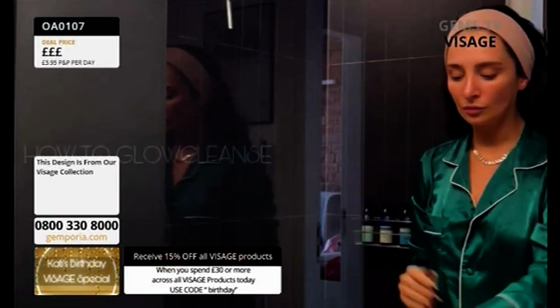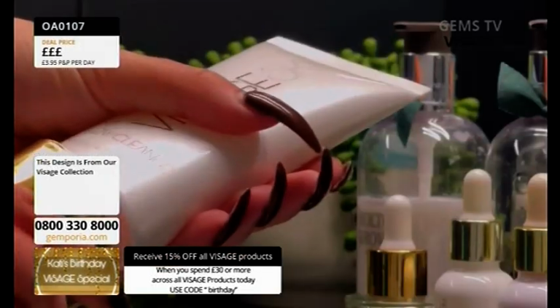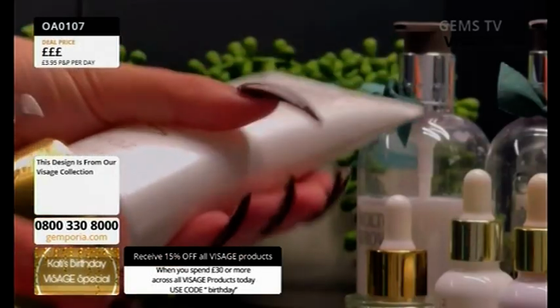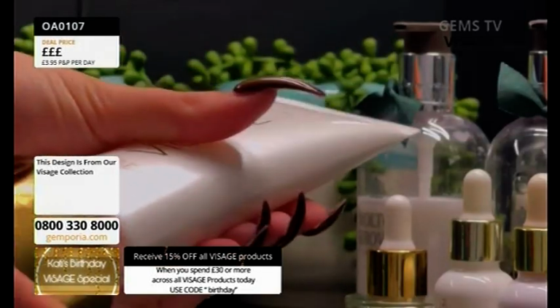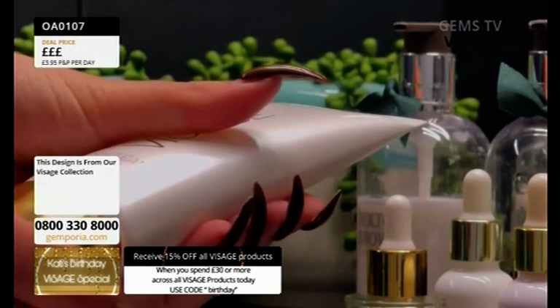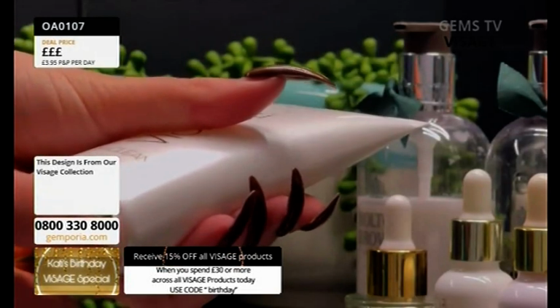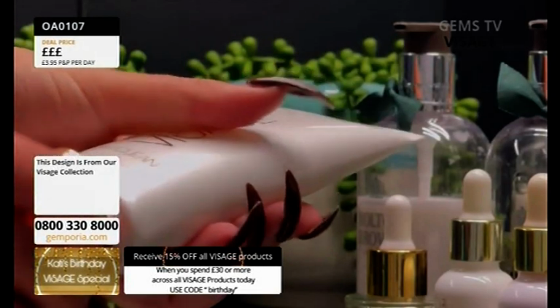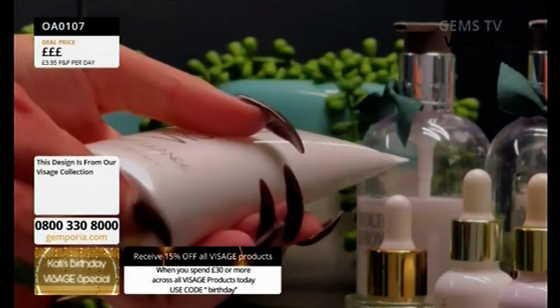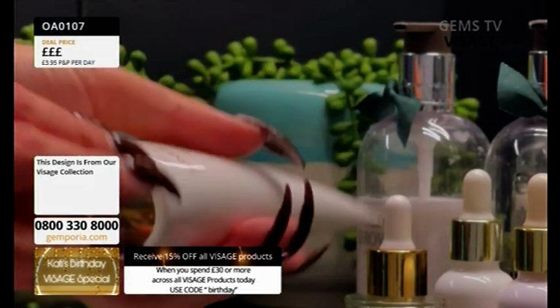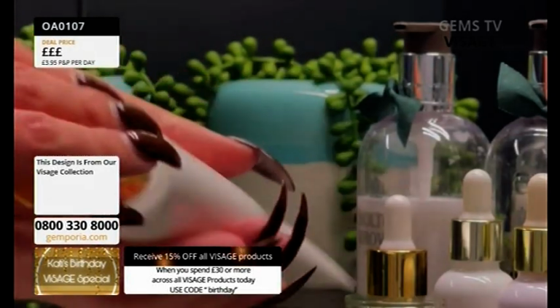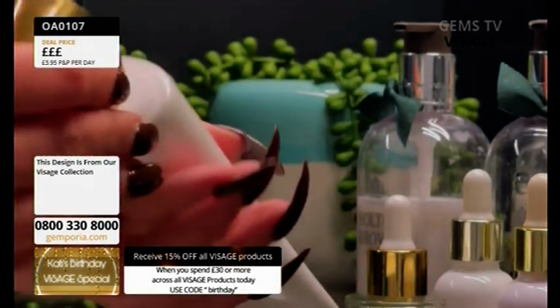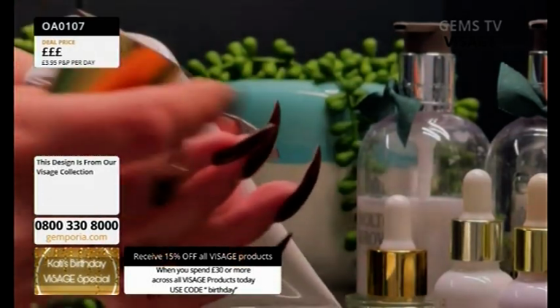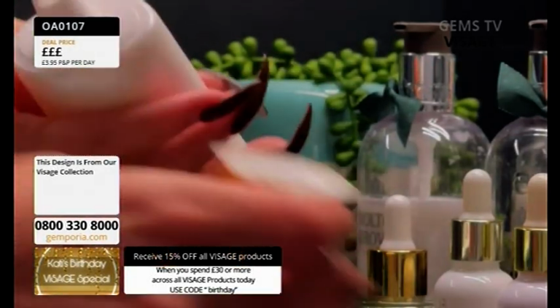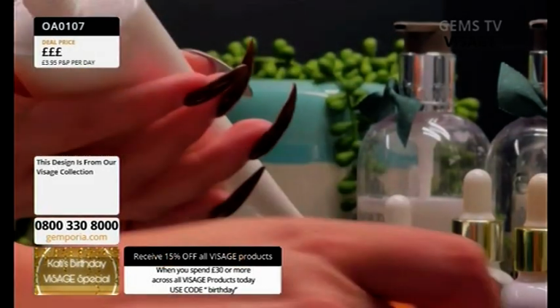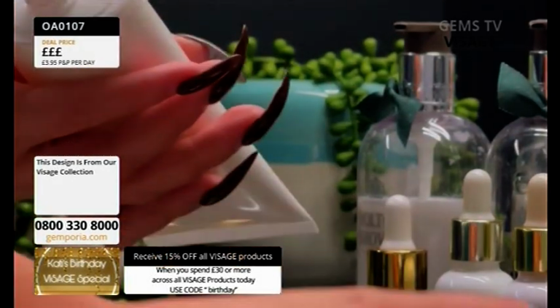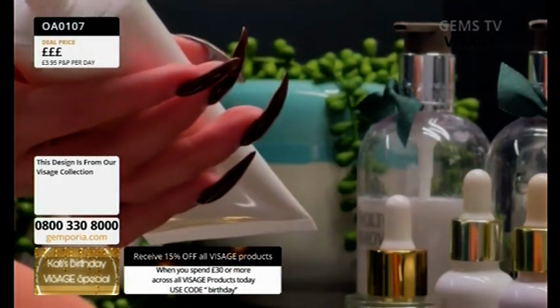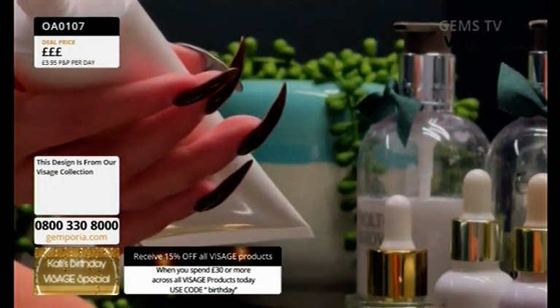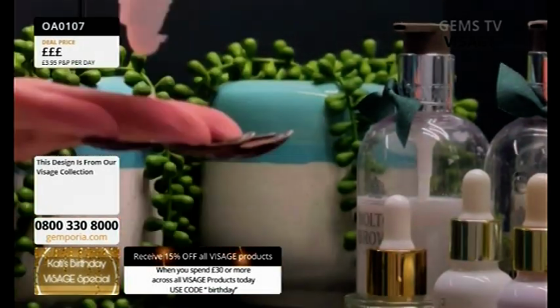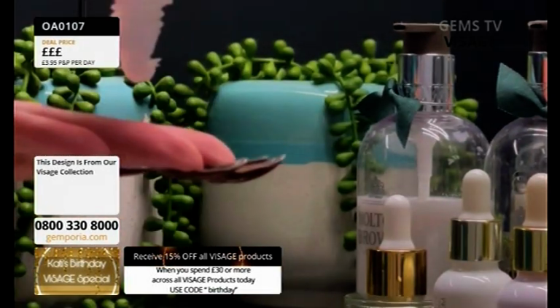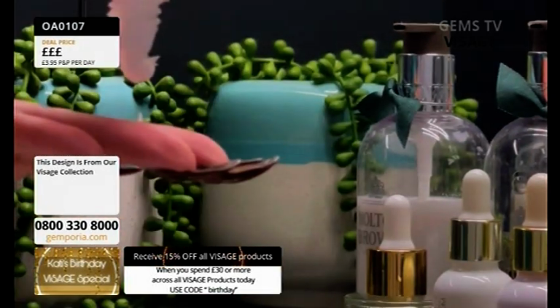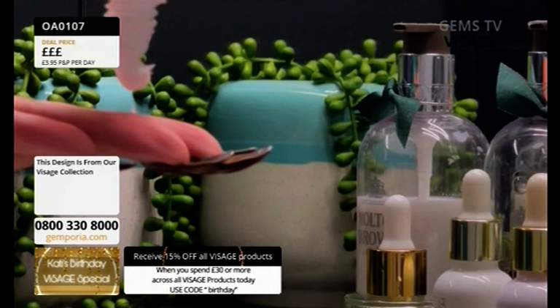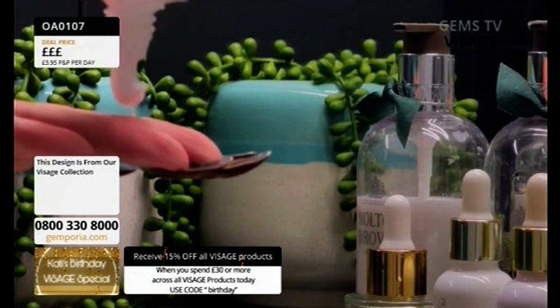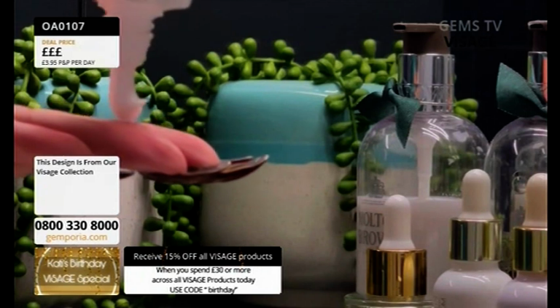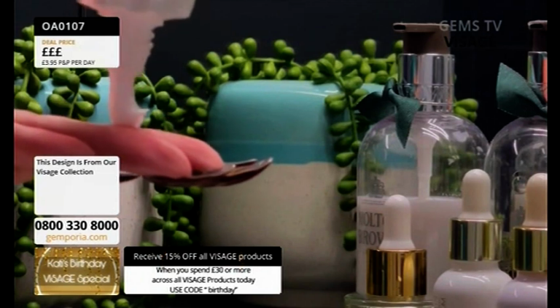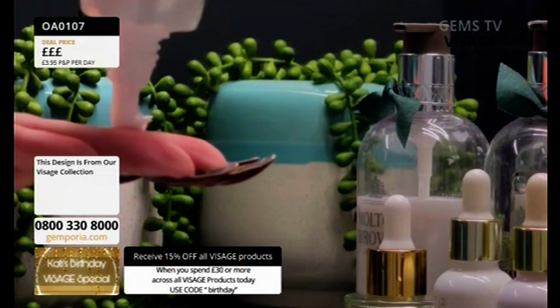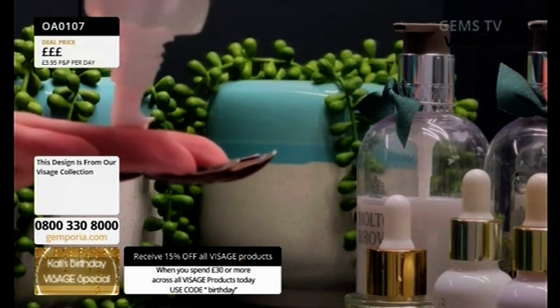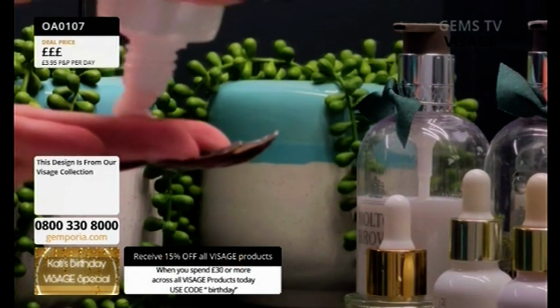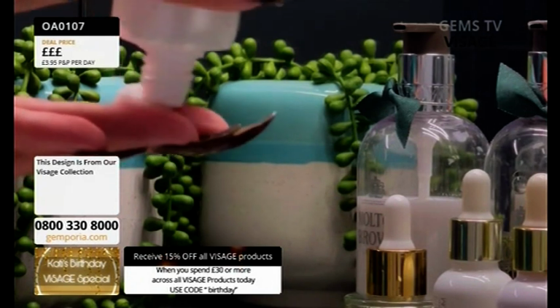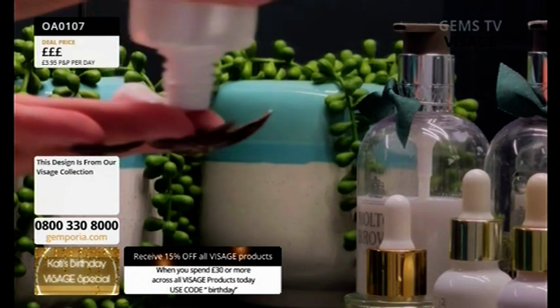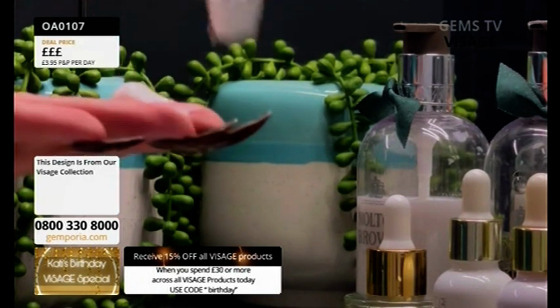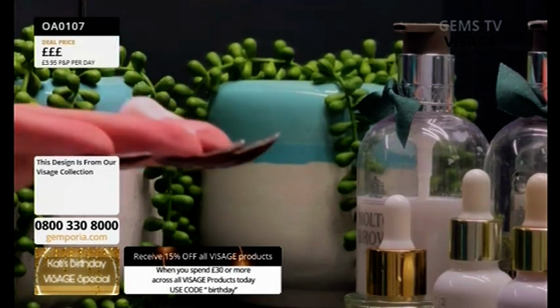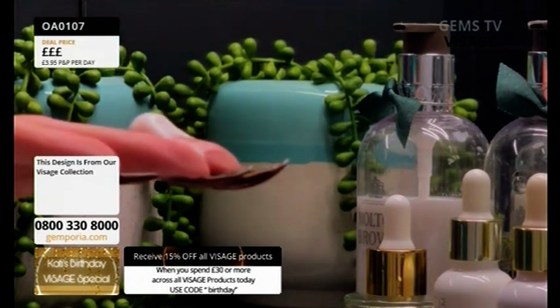This is all good. Your bathroom is gorgeous by the way. Mum did say she was like, 'Is that my house?' It is. It's so gorgeous.